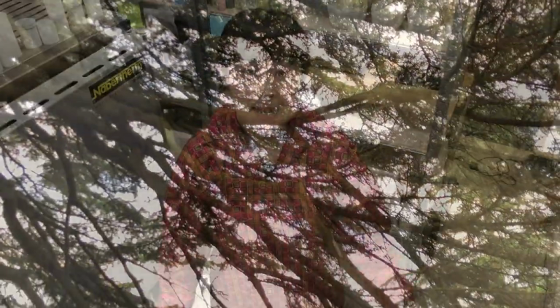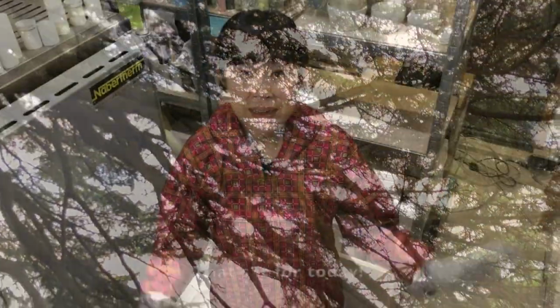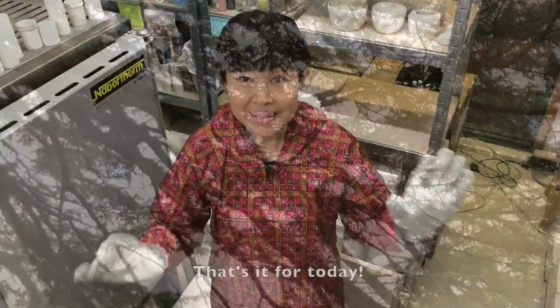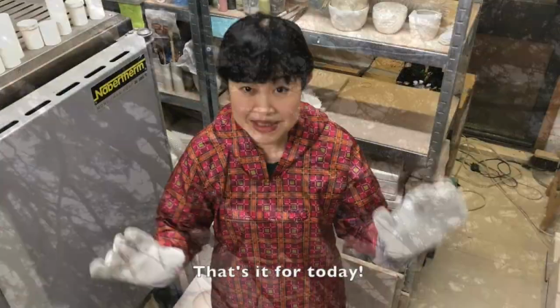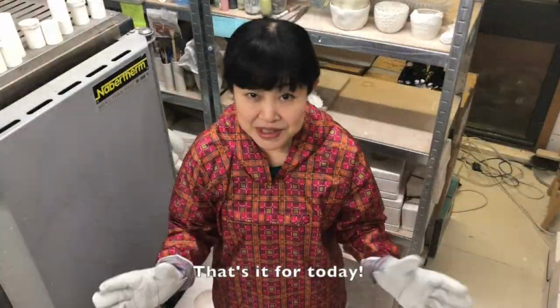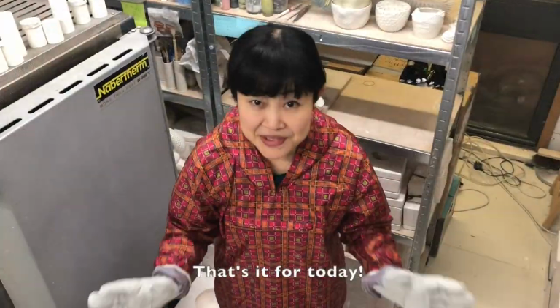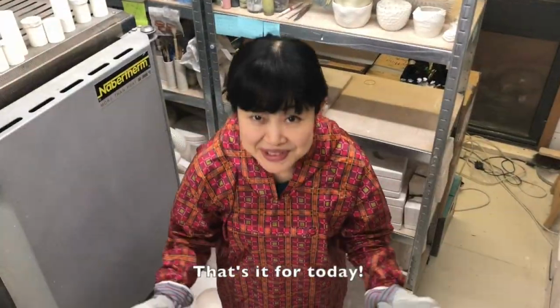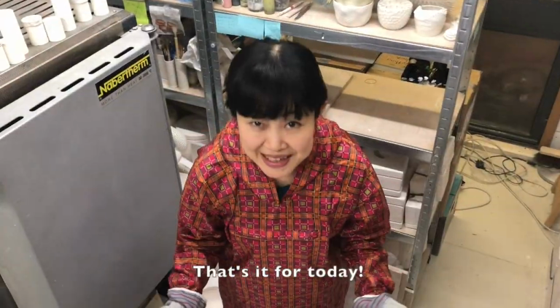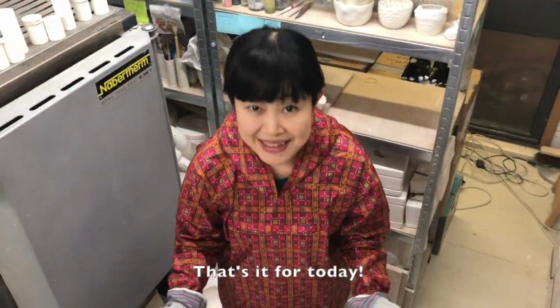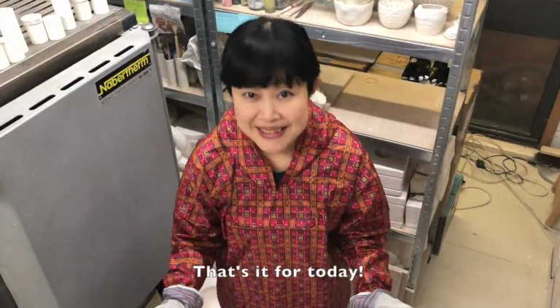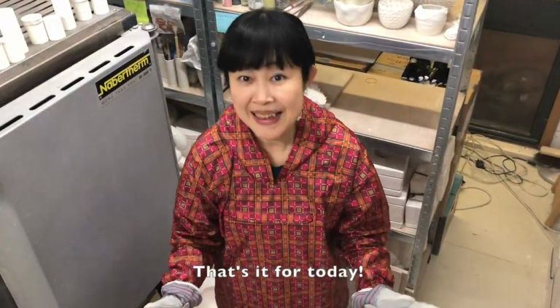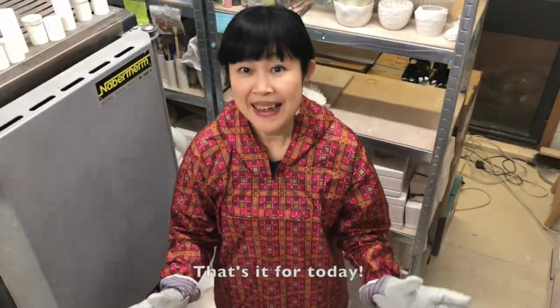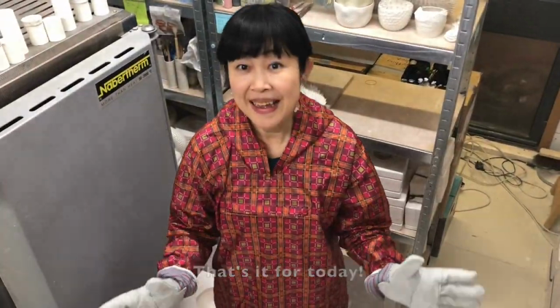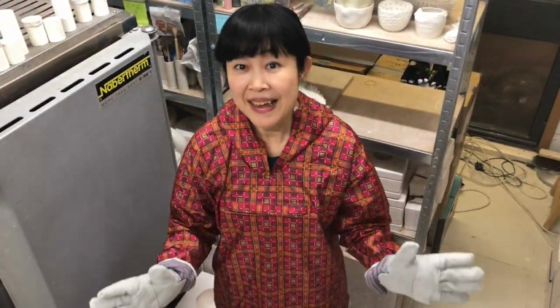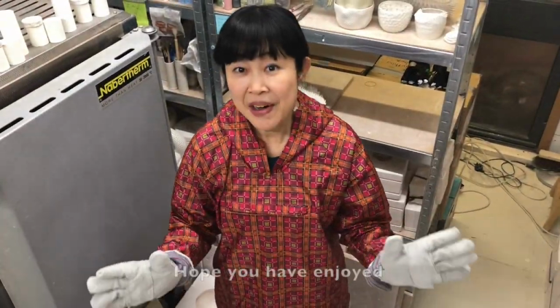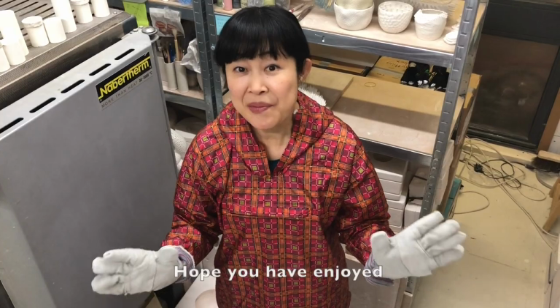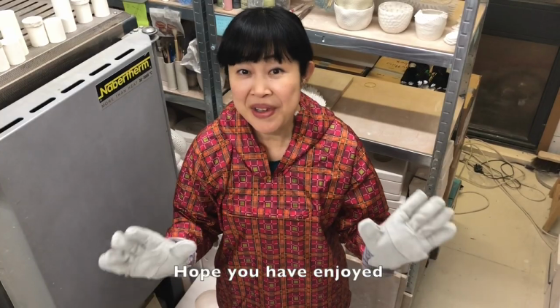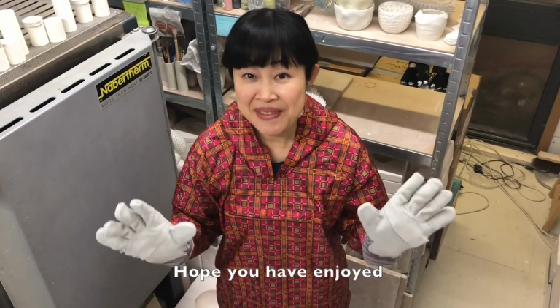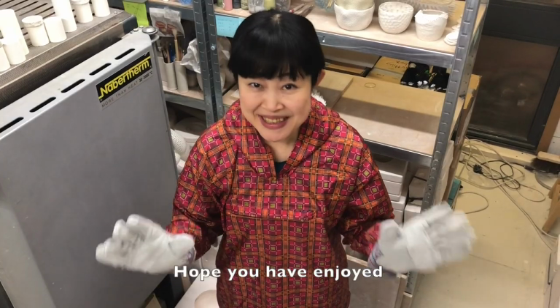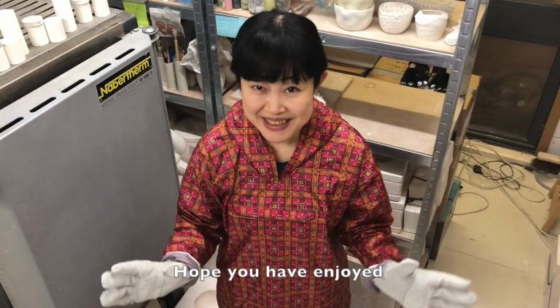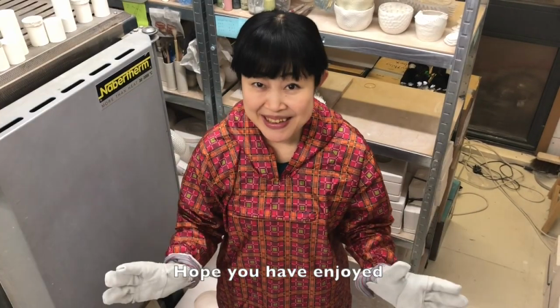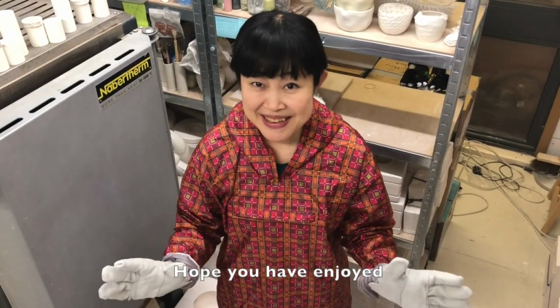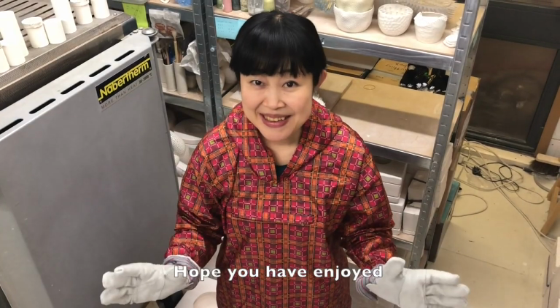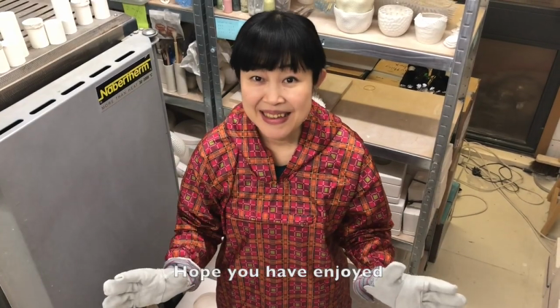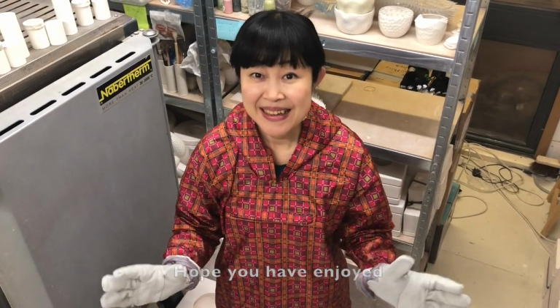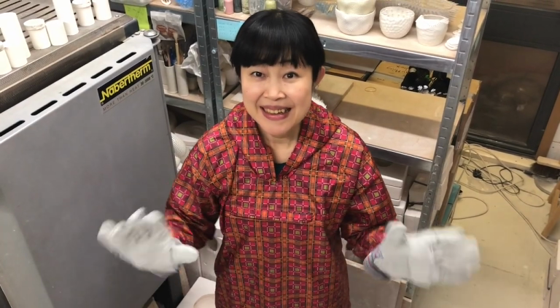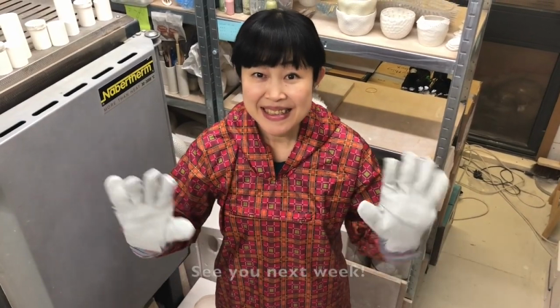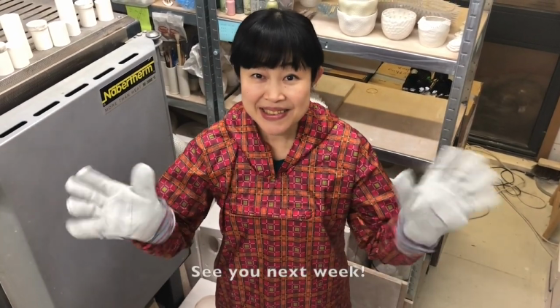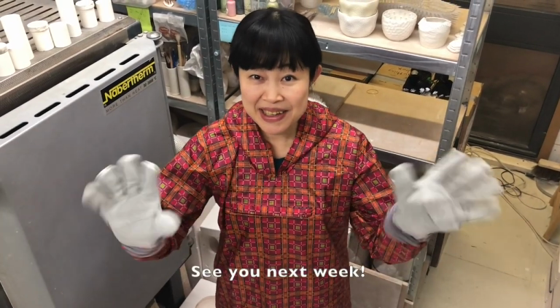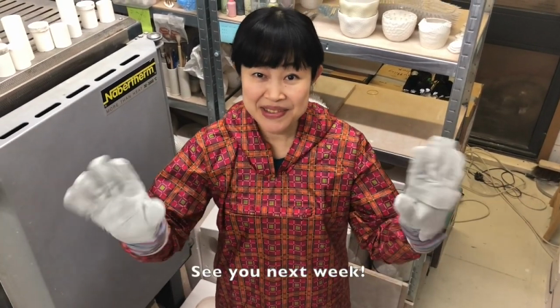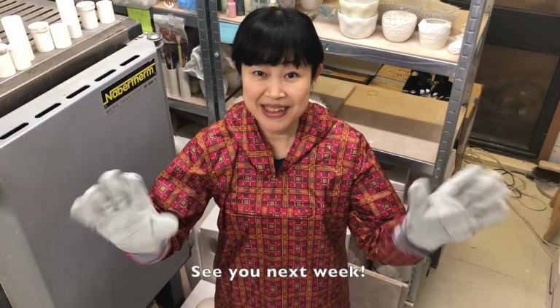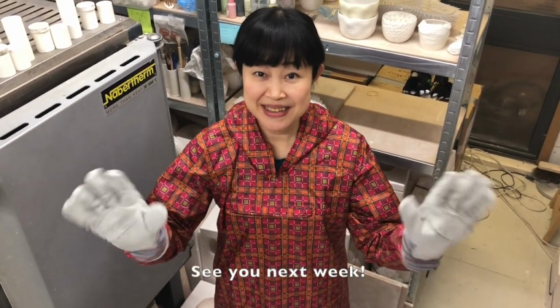That's it for today. Hope you have enjoyed. See you next week.